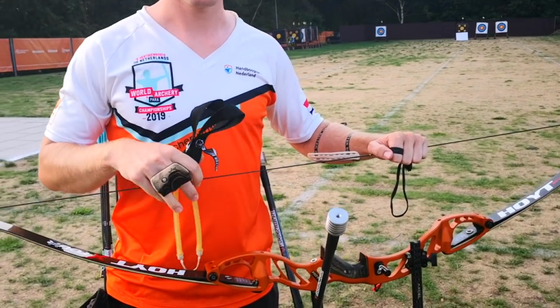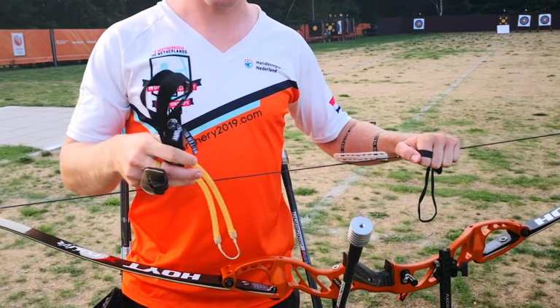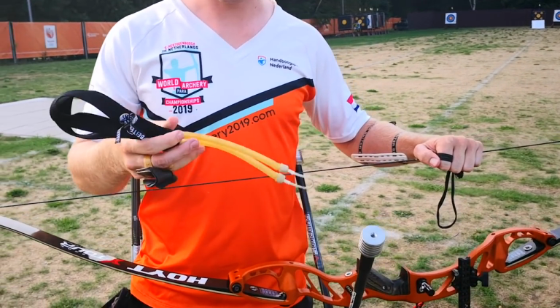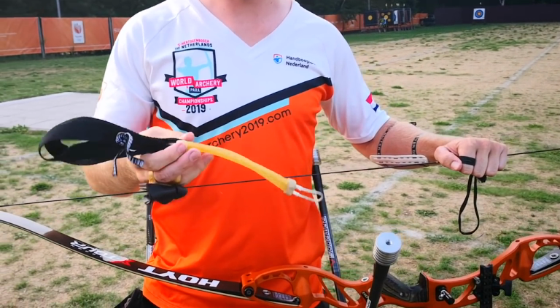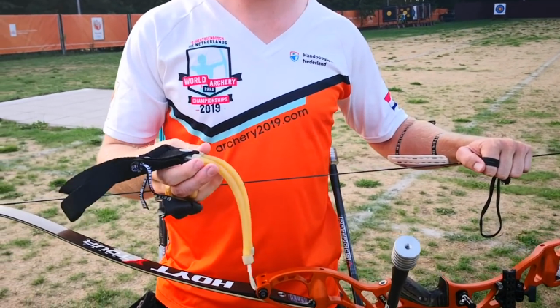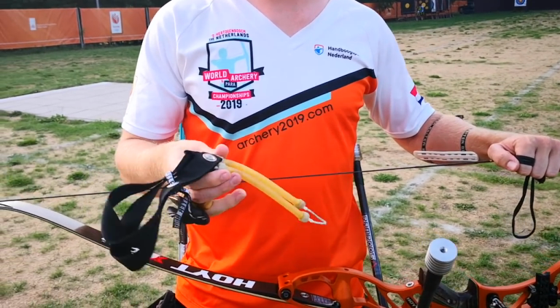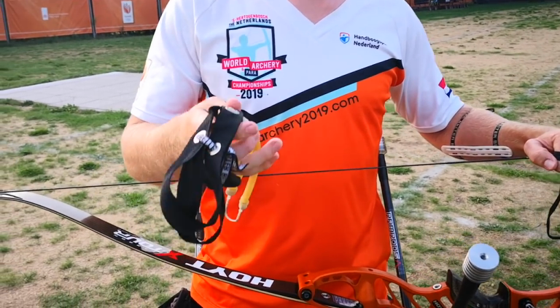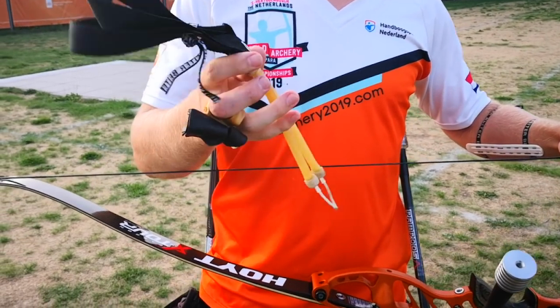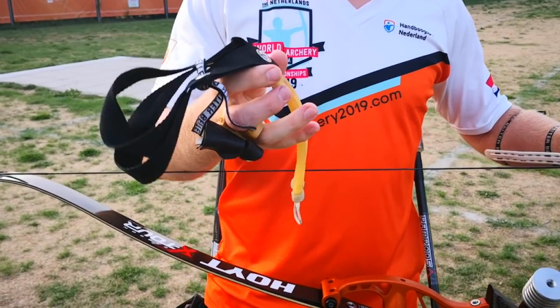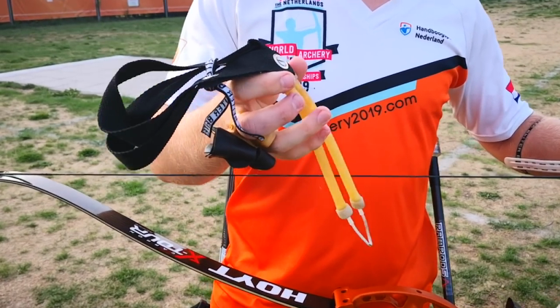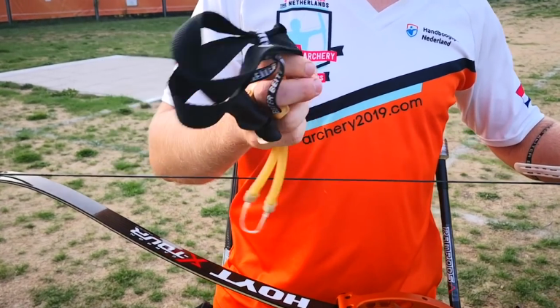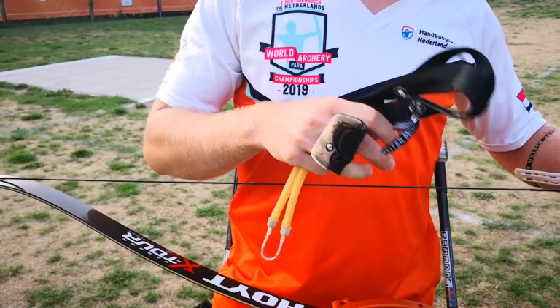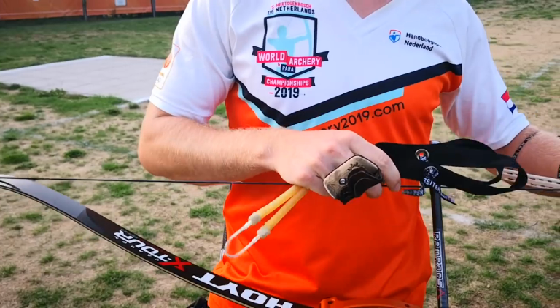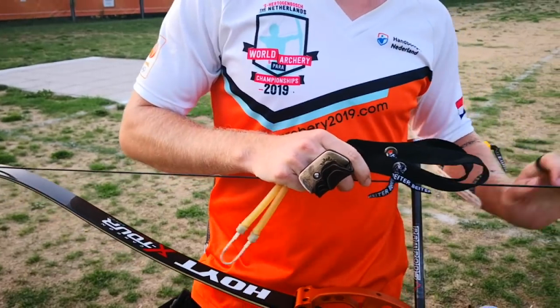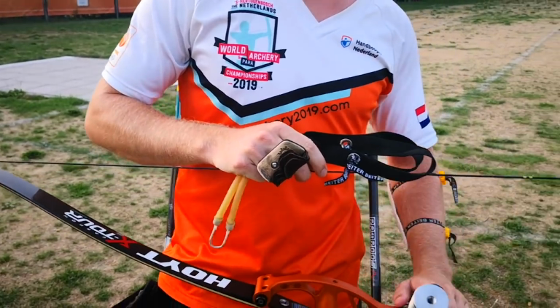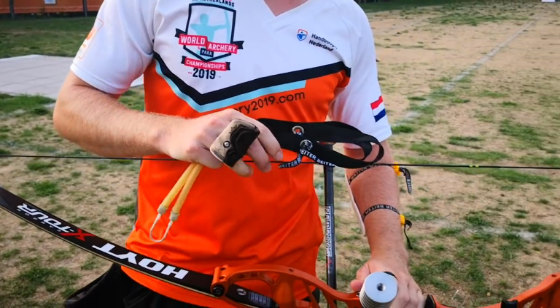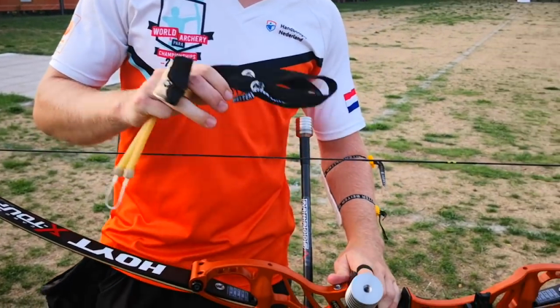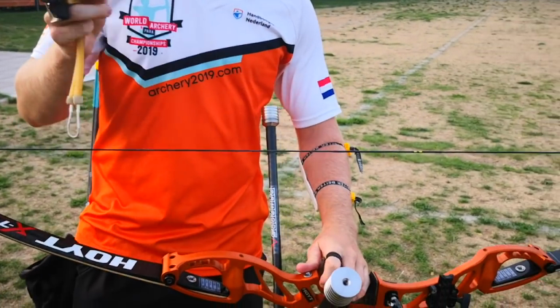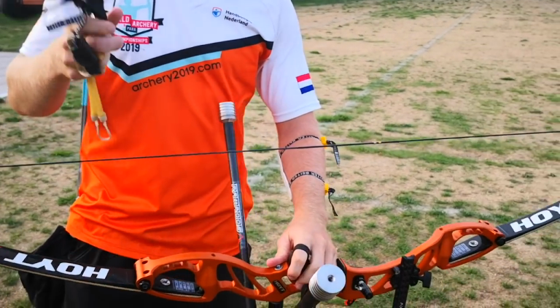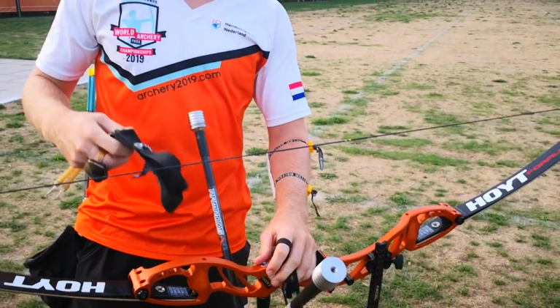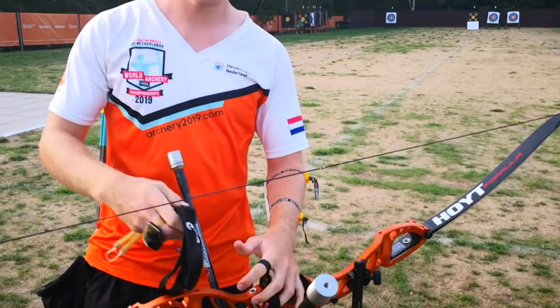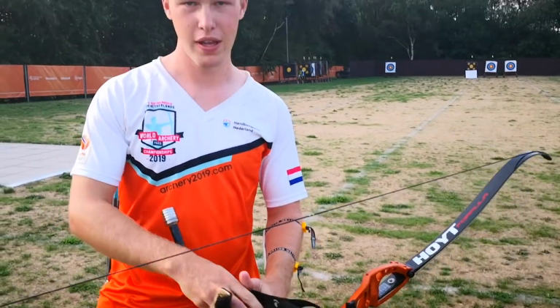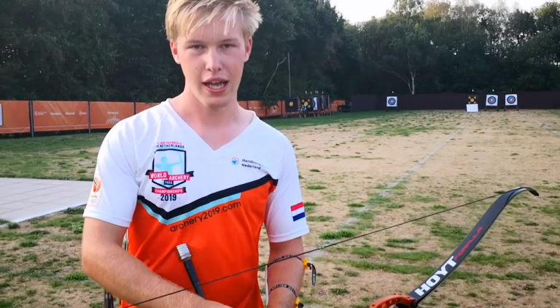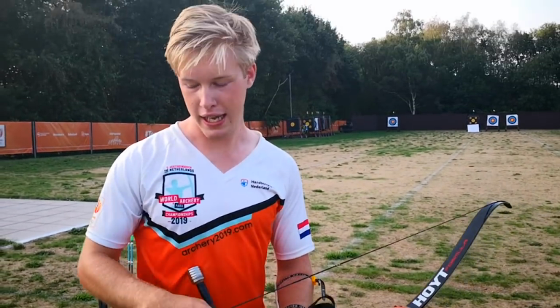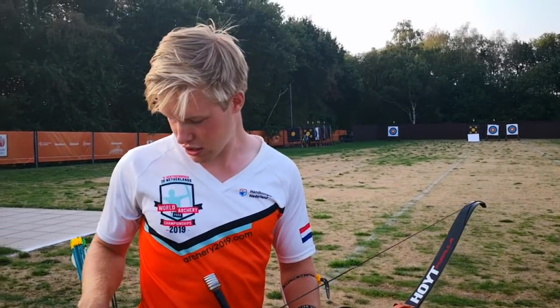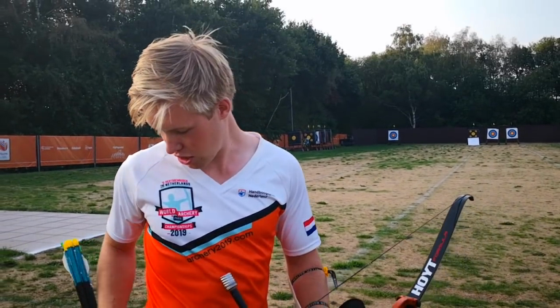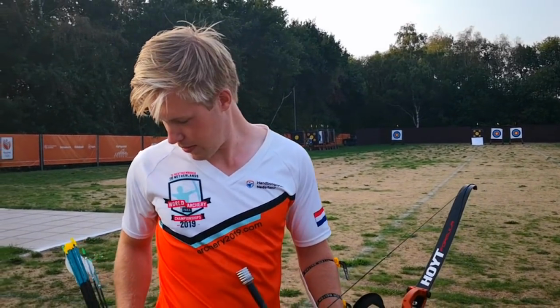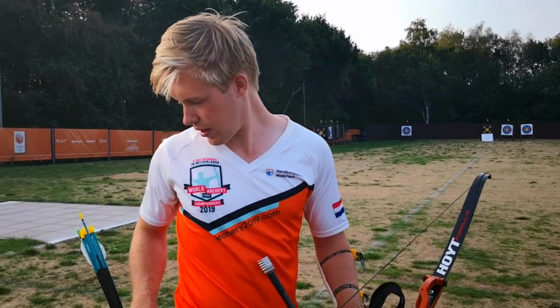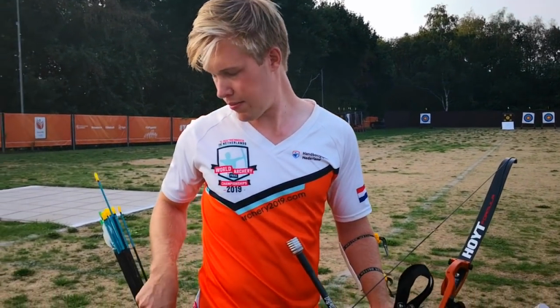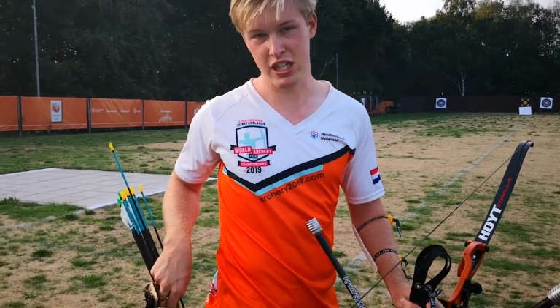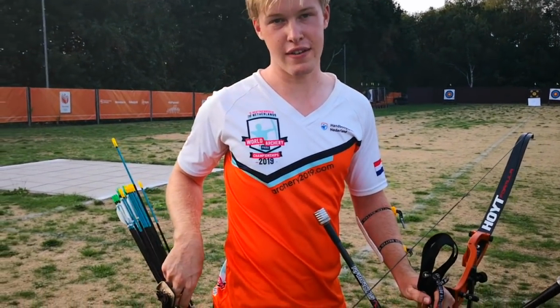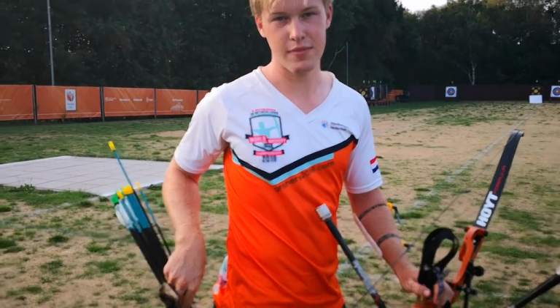So first of all, you need a Foremaster, your bow — your fully set up bow — and some bare shafts.